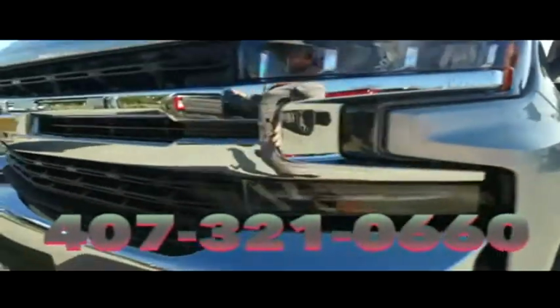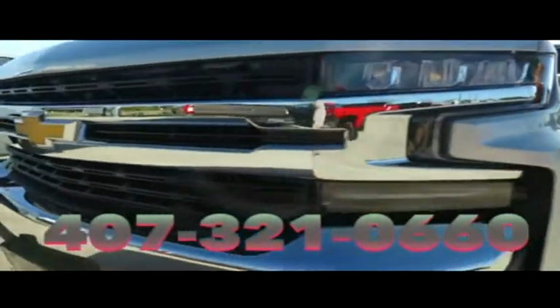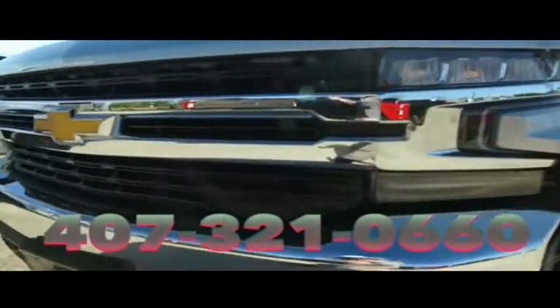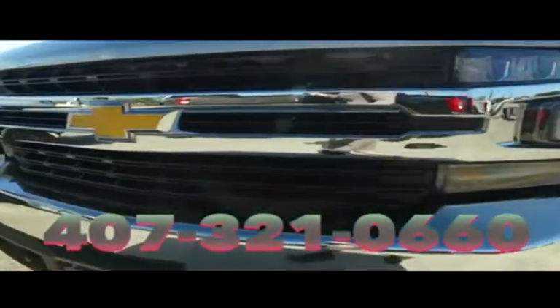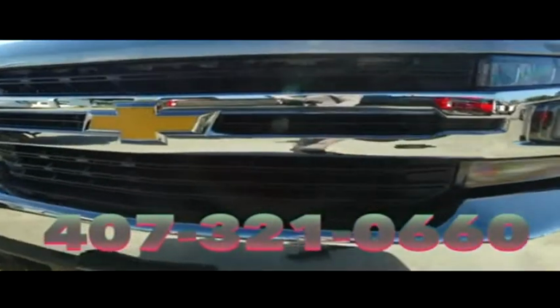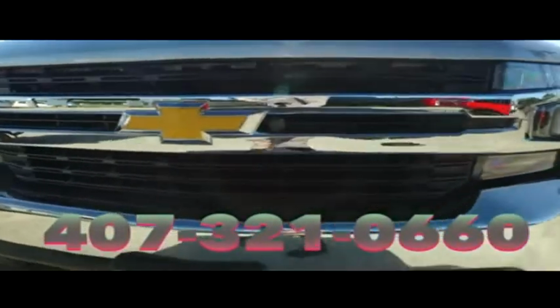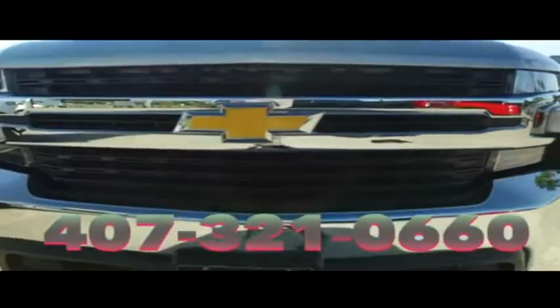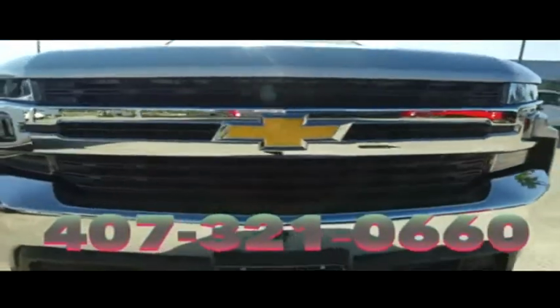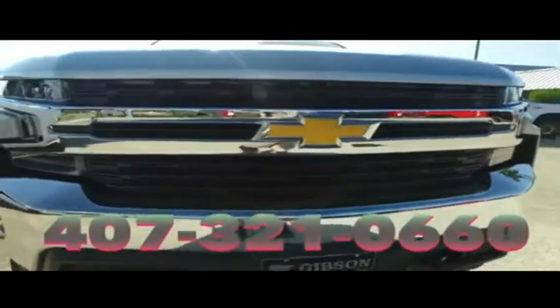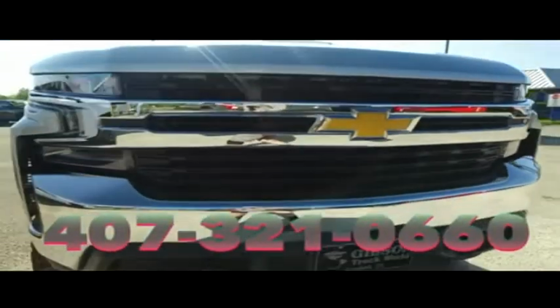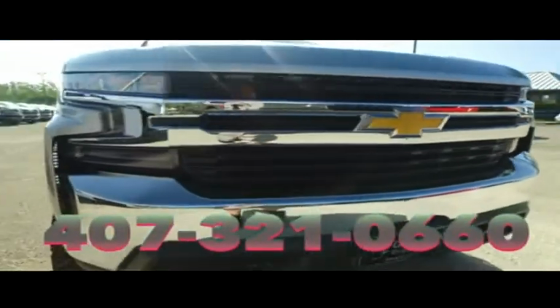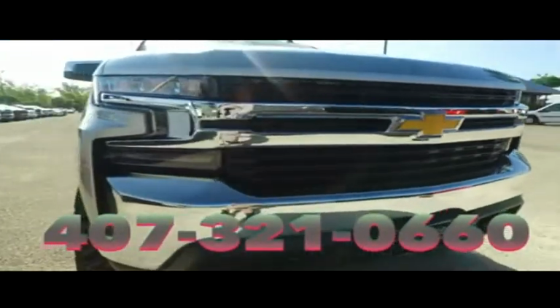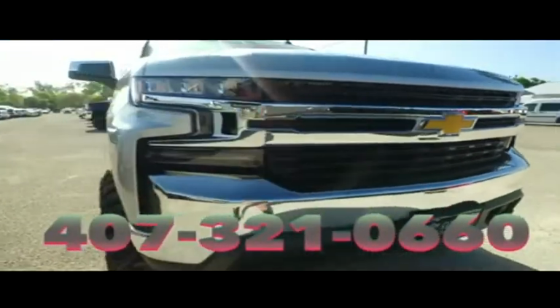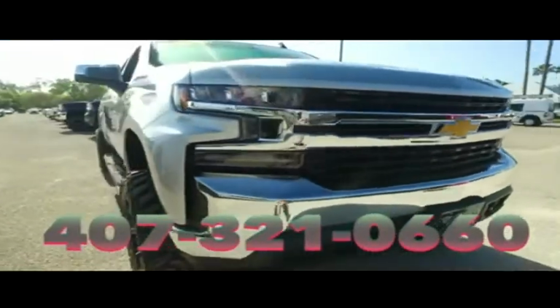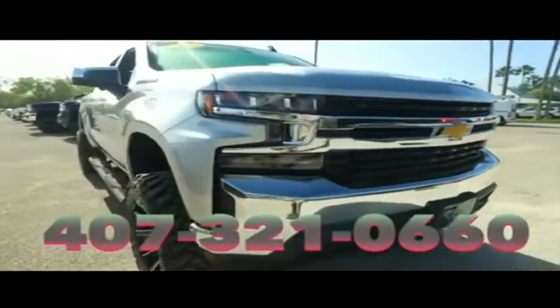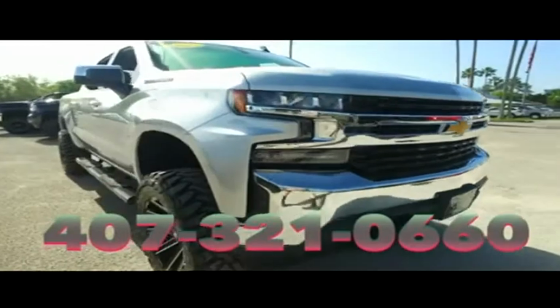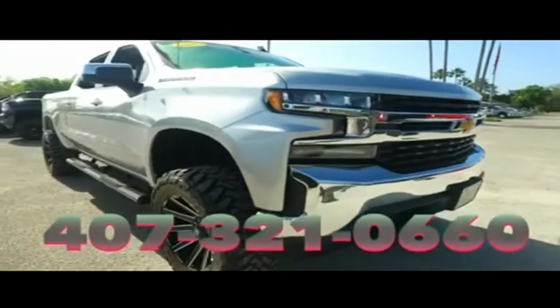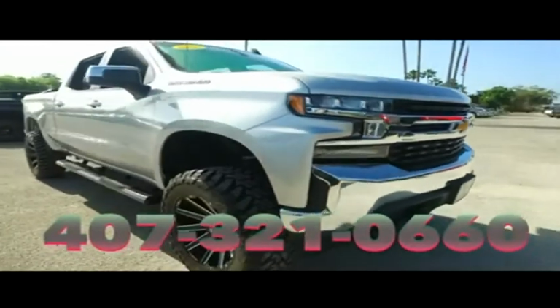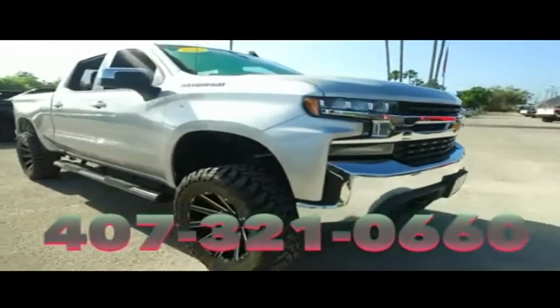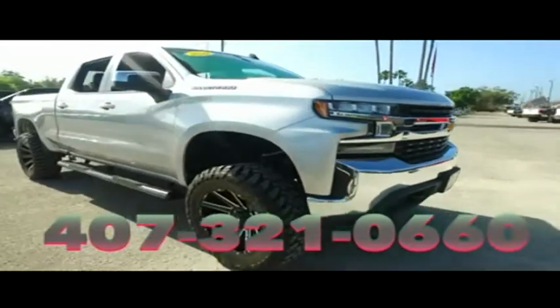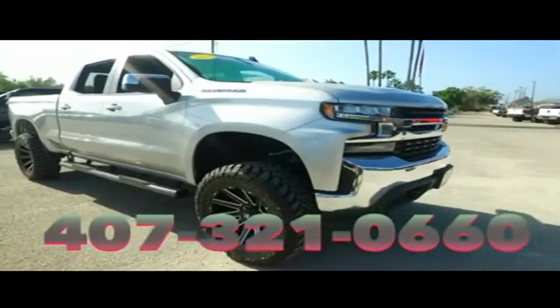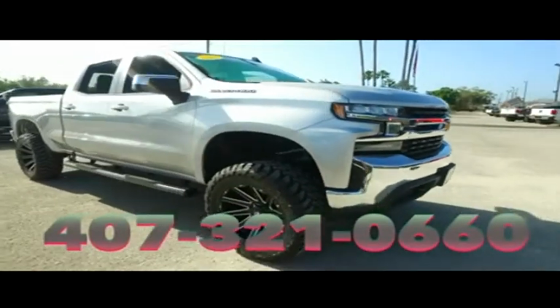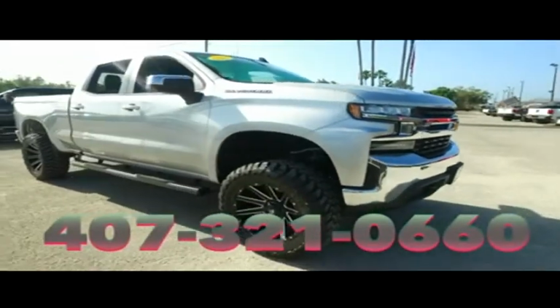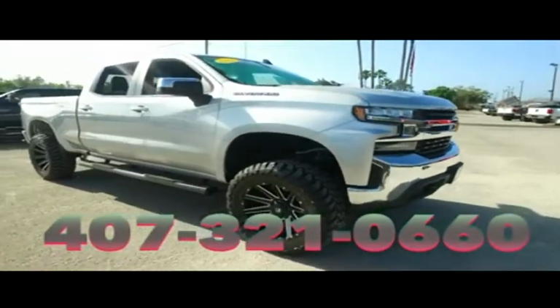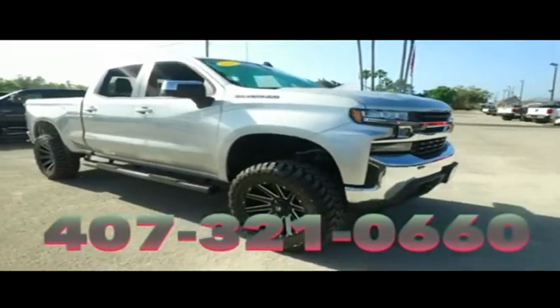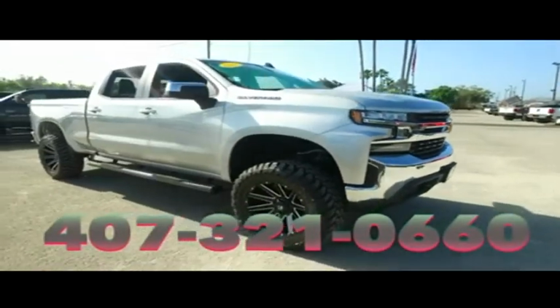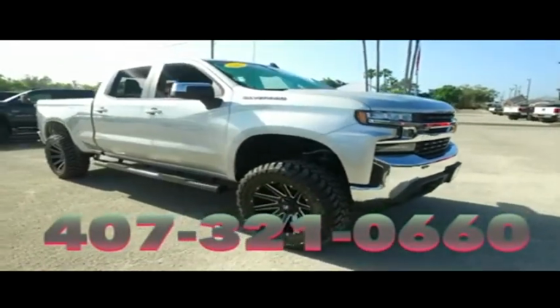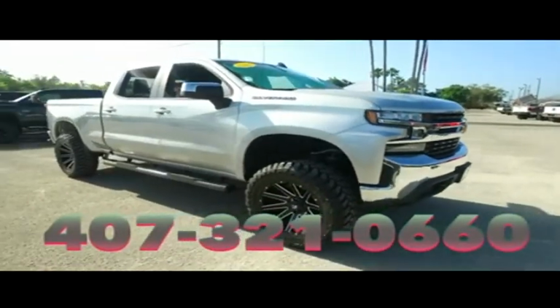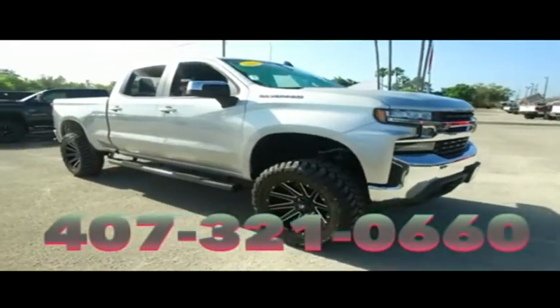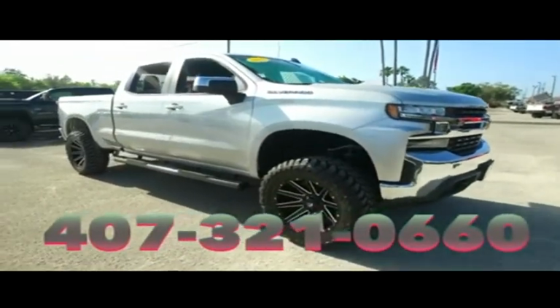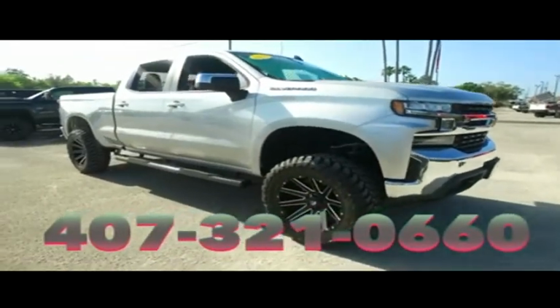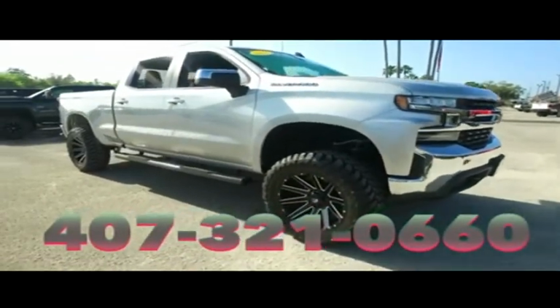We will make your trucking dreams come true. Give us a call at Gibson Truck World — we are the king of trucks.